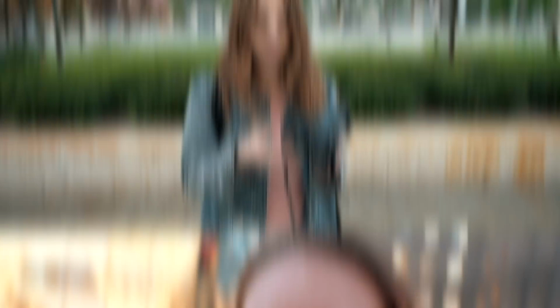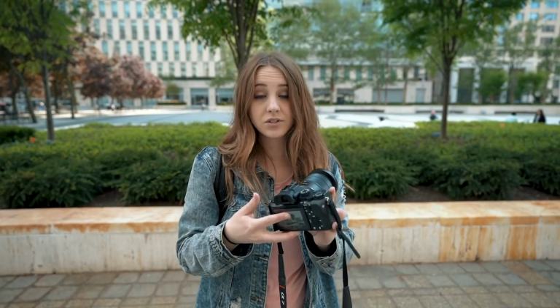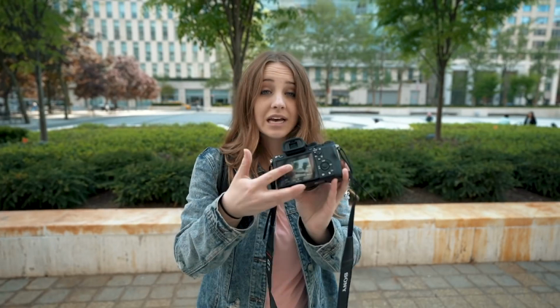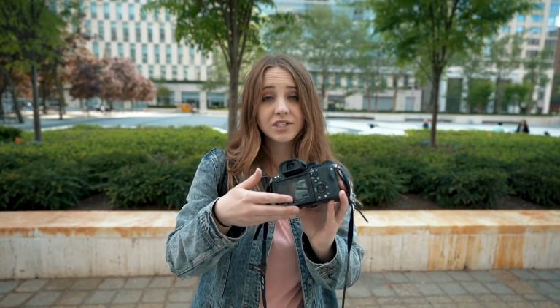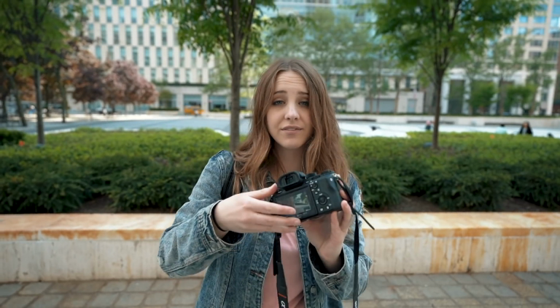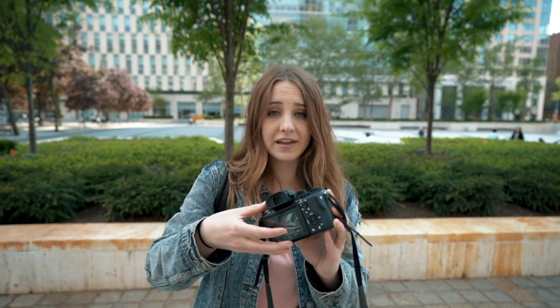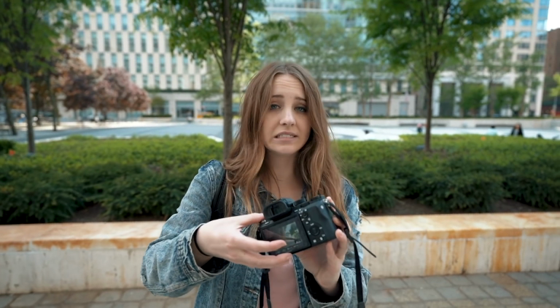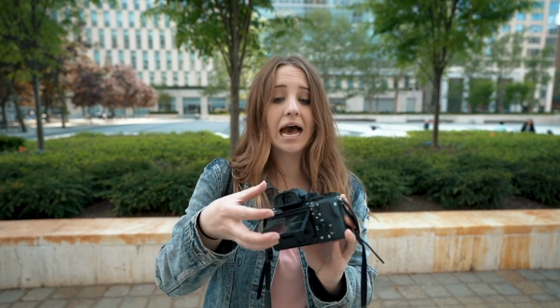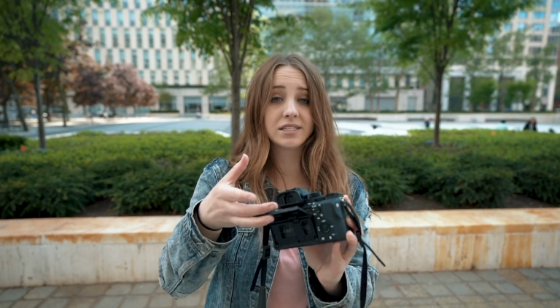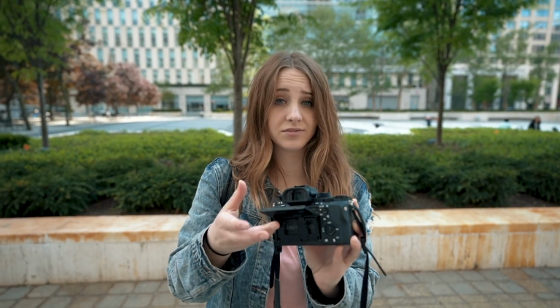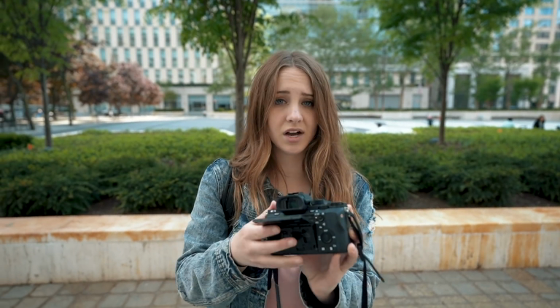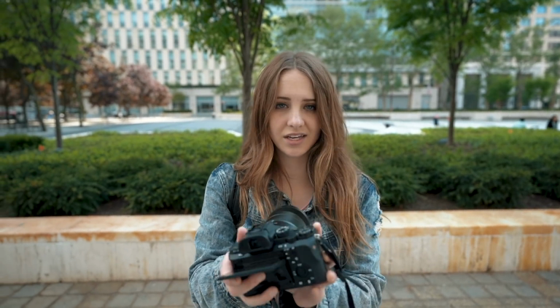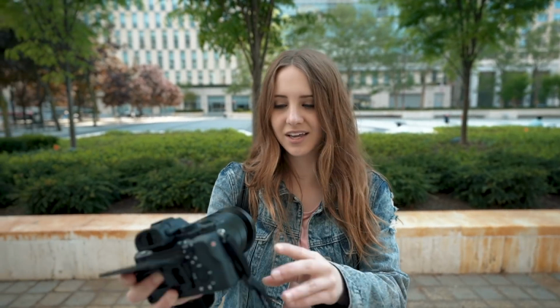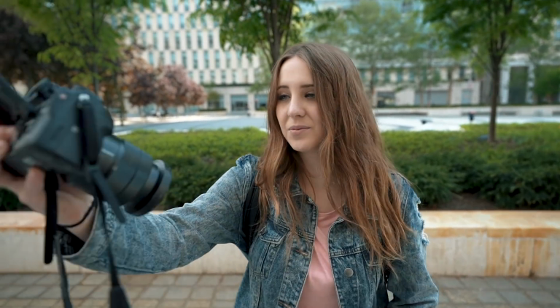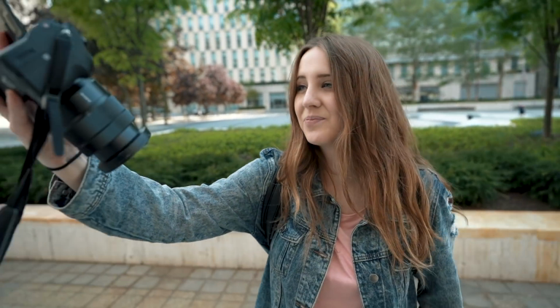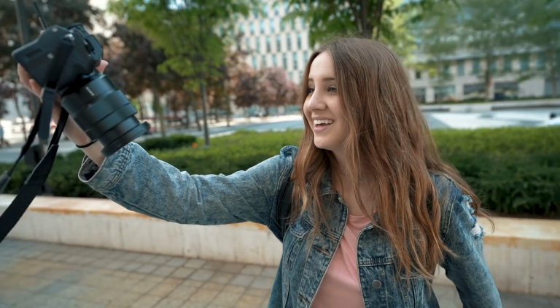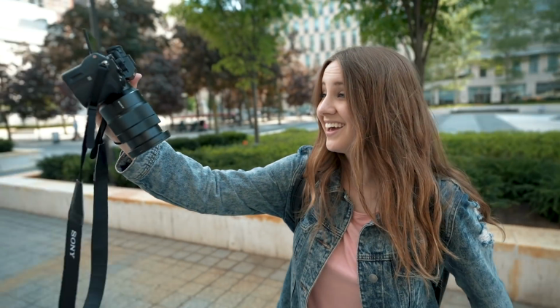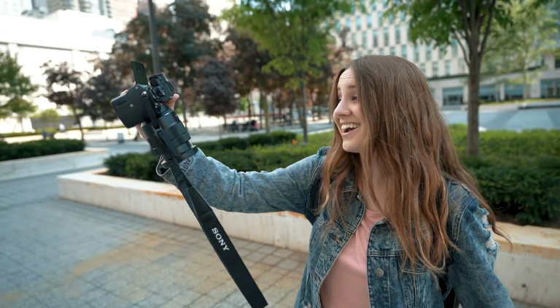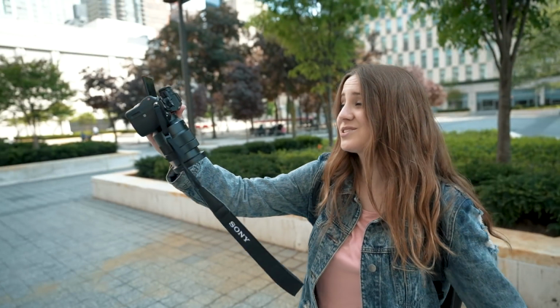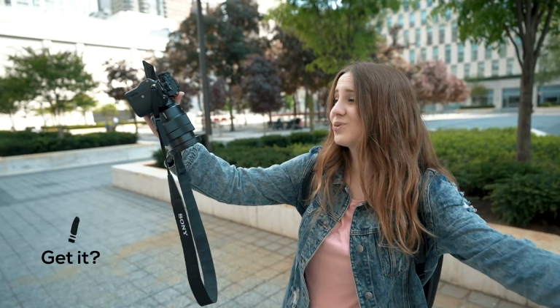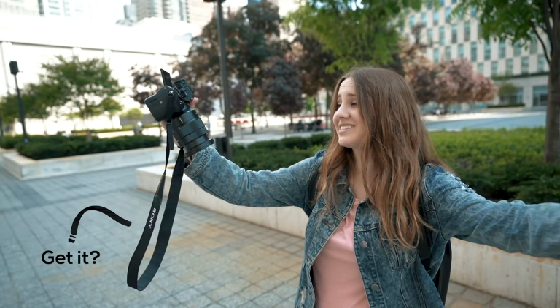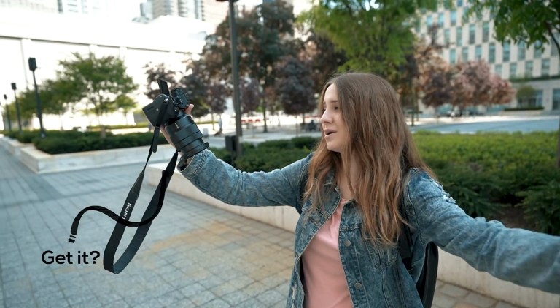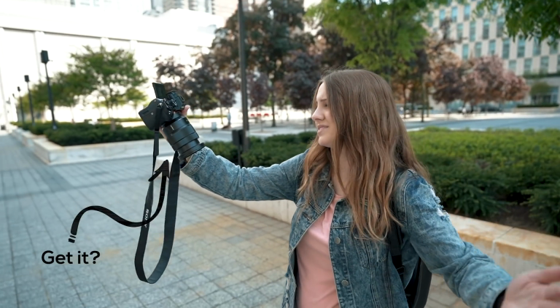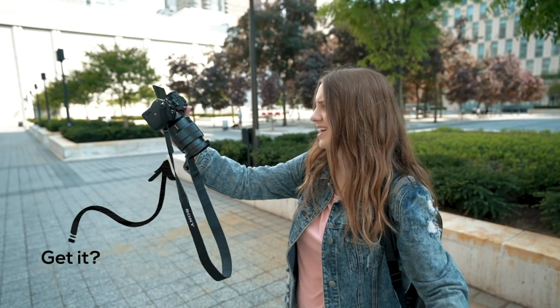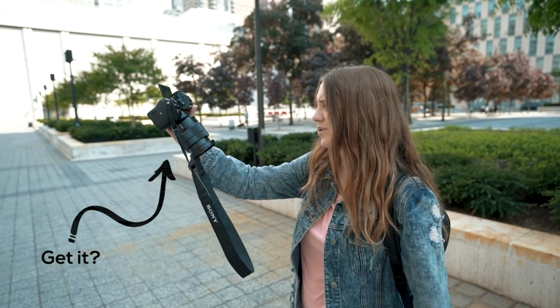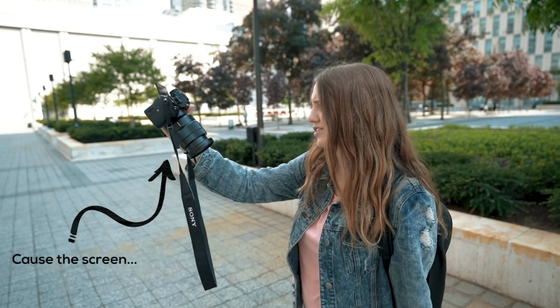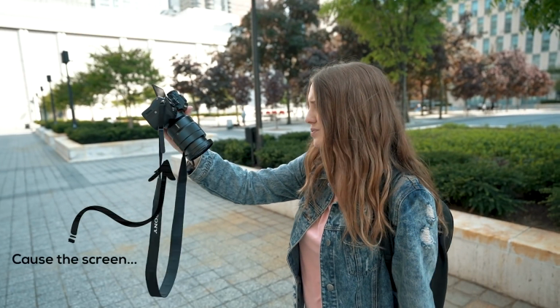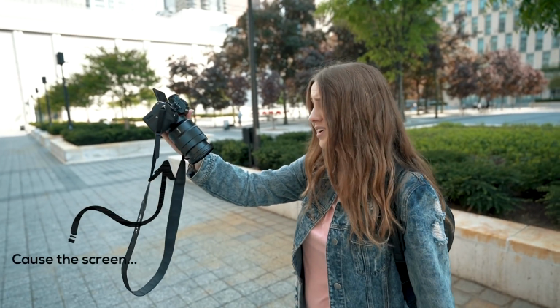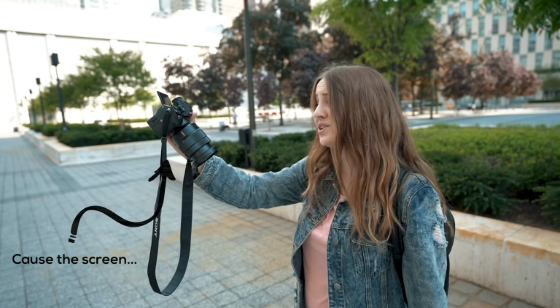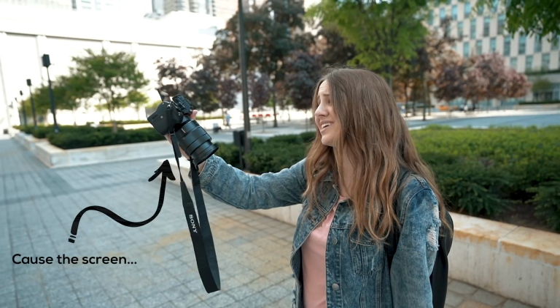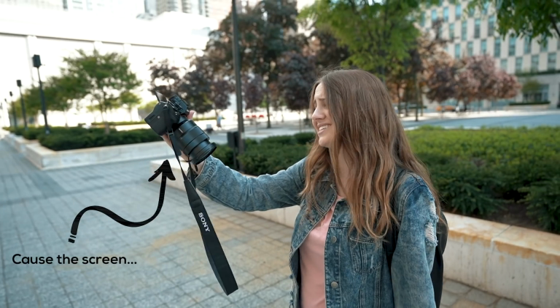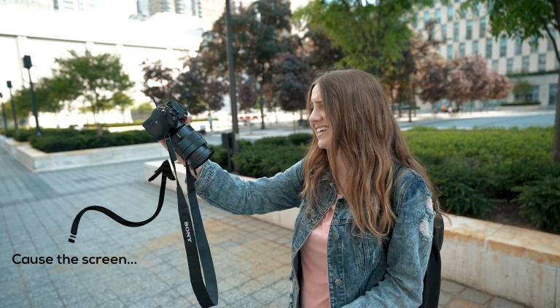So it's actually a fantastic vlogging camera. Hey guys, what's up? Today we are exploring New York City.